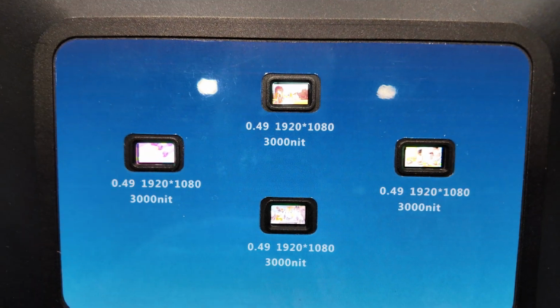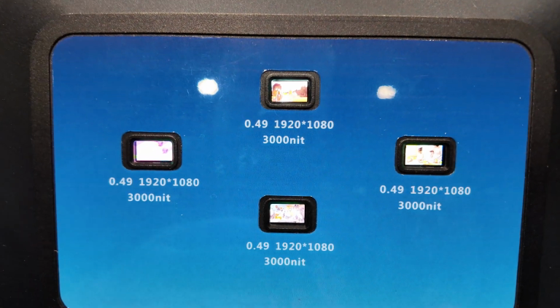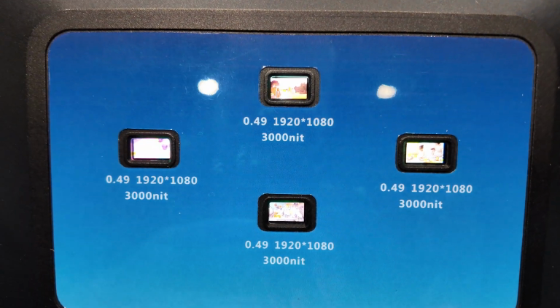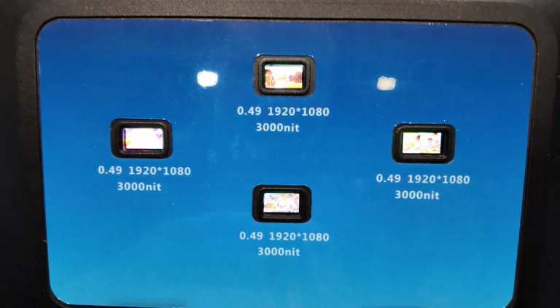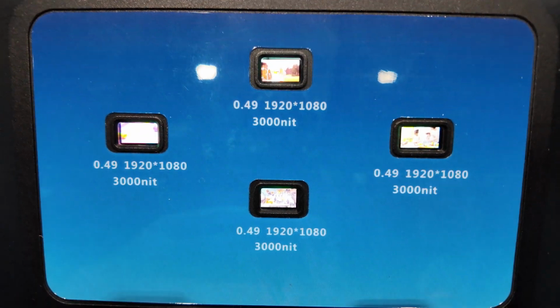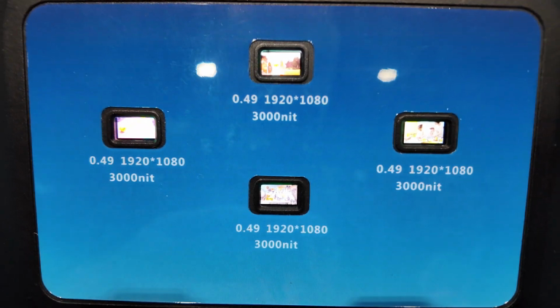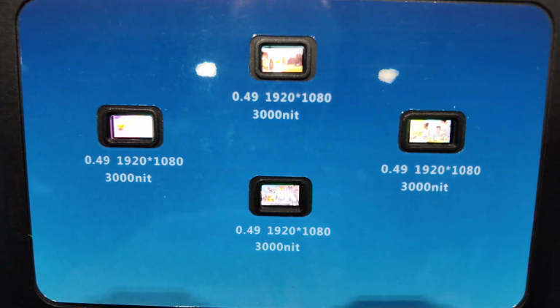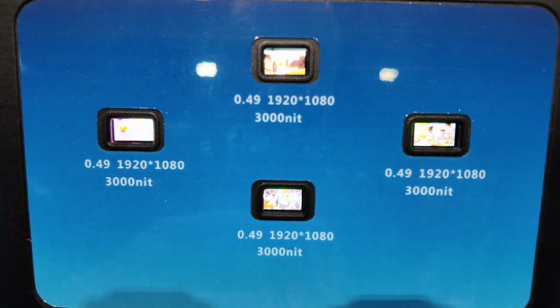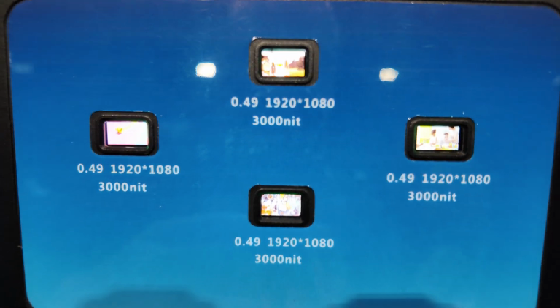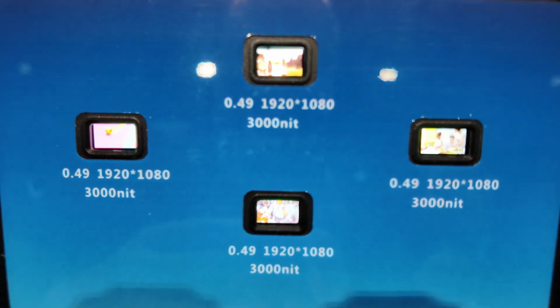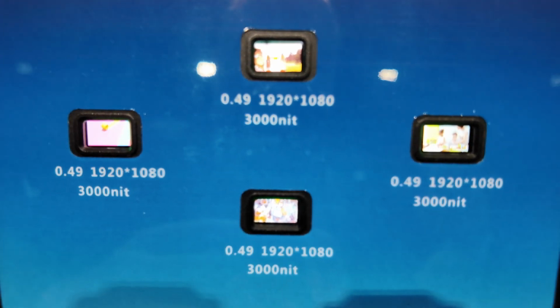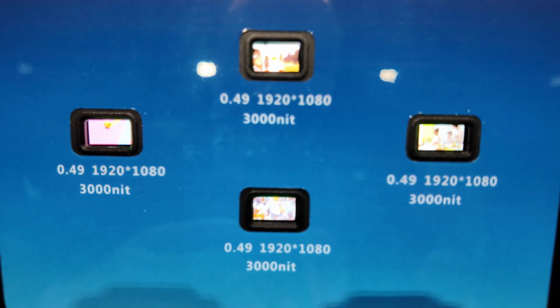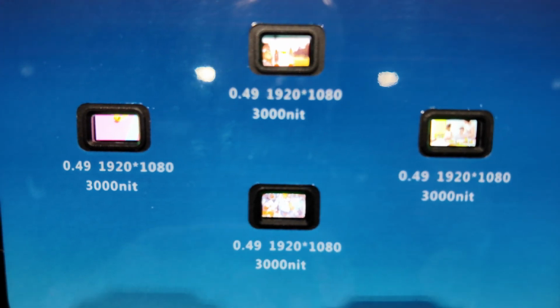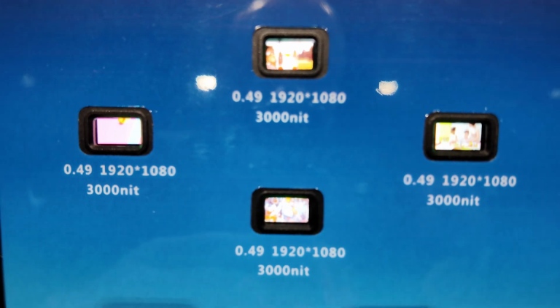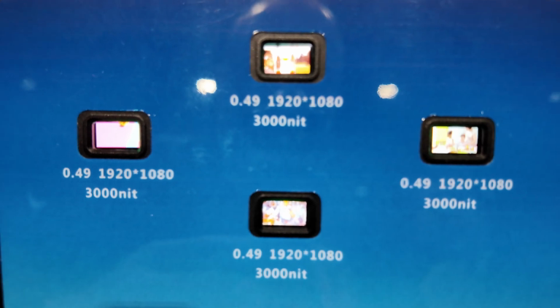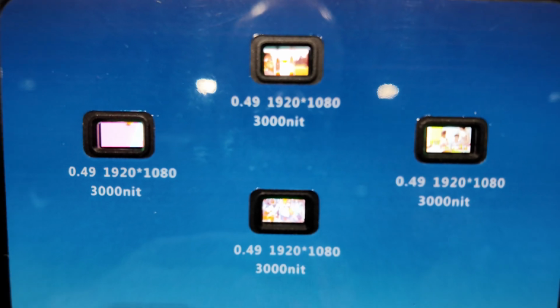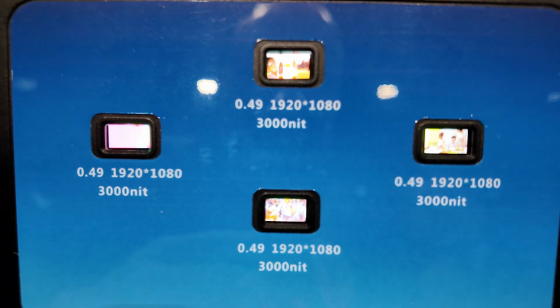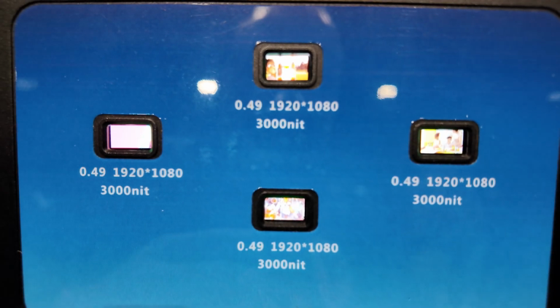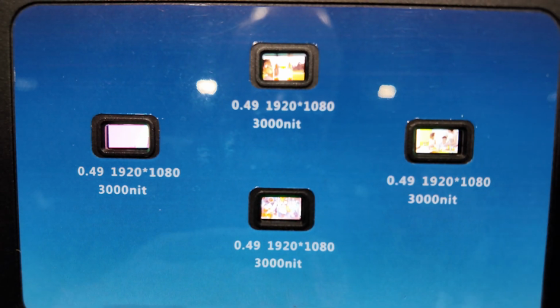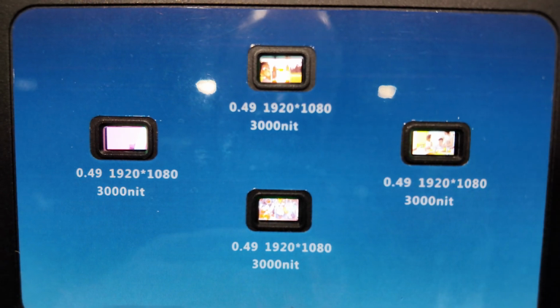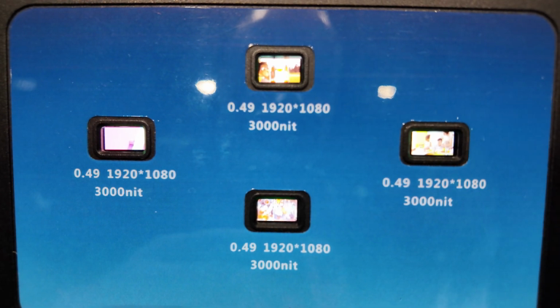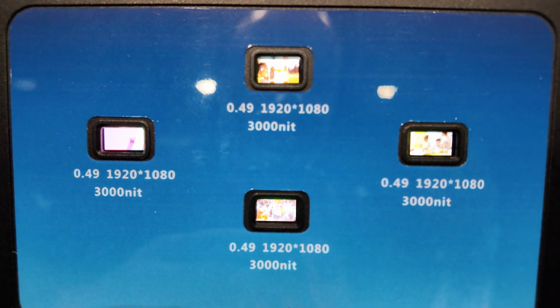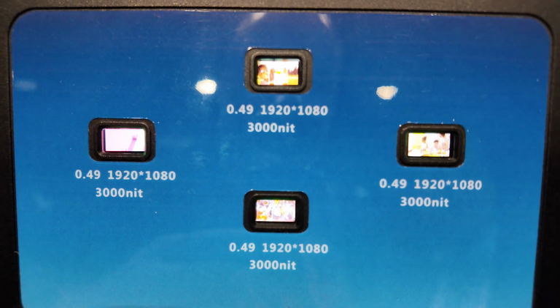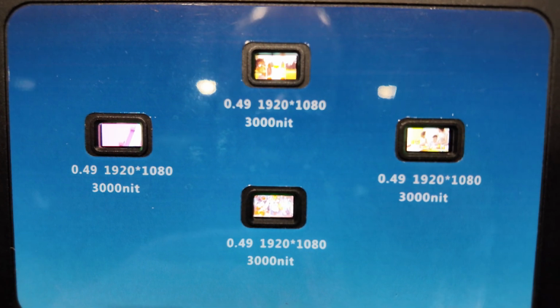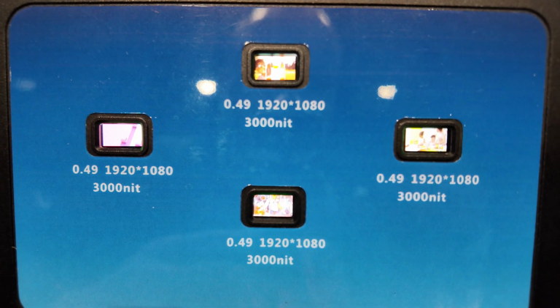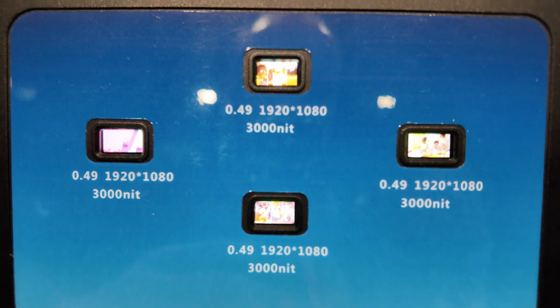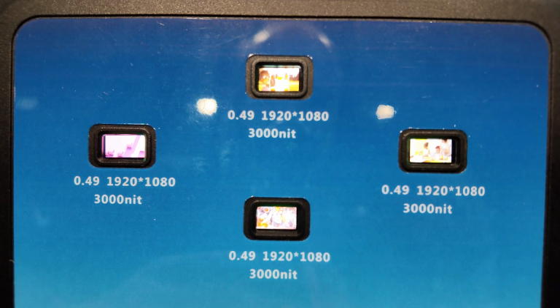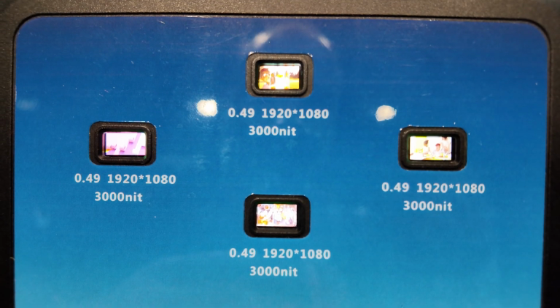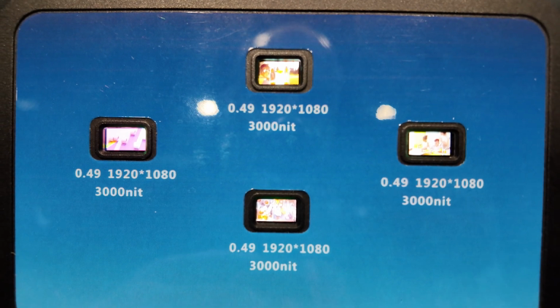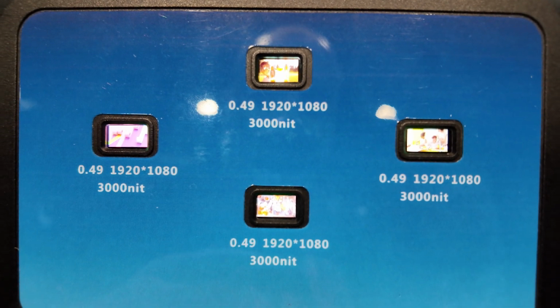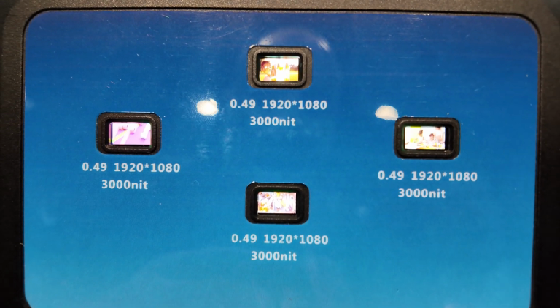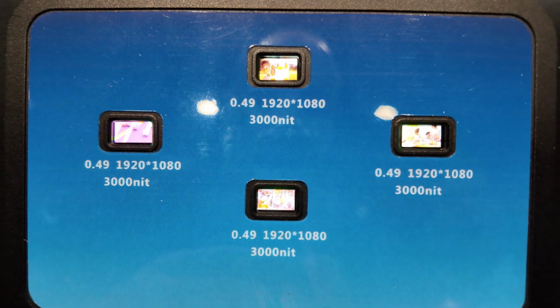The brightness on those is 3,000 nits. Each of those four displays is the same — we just arrayed that out.